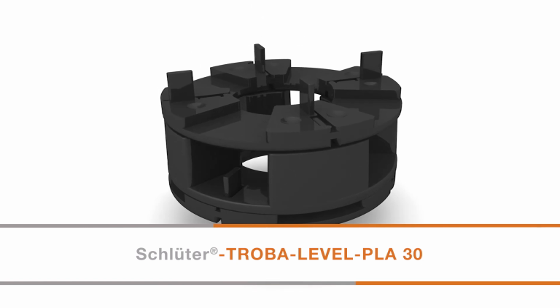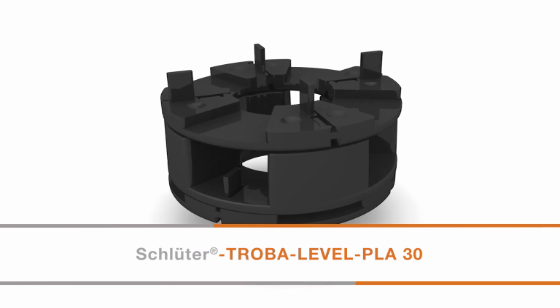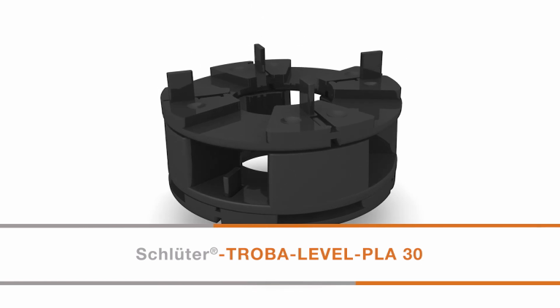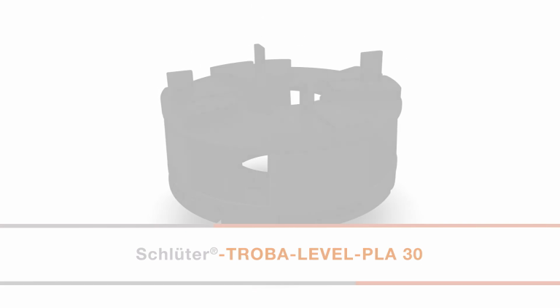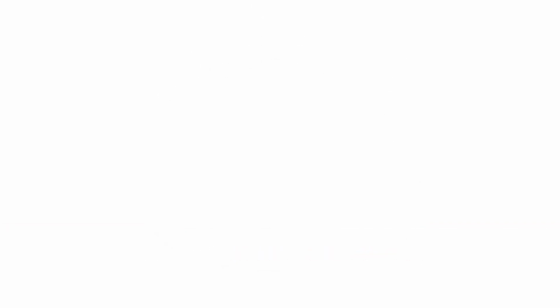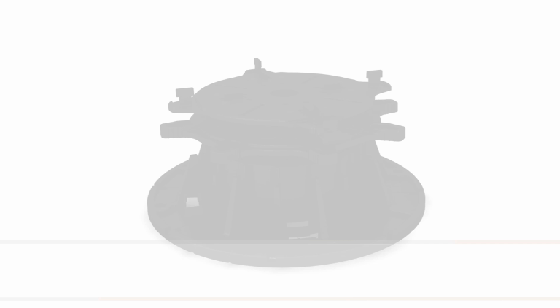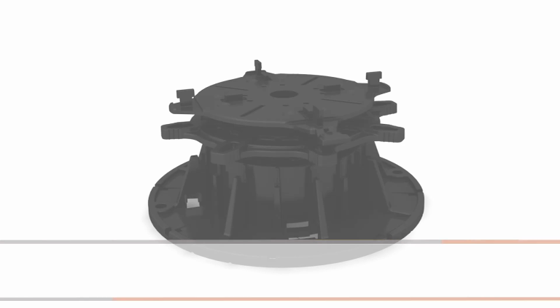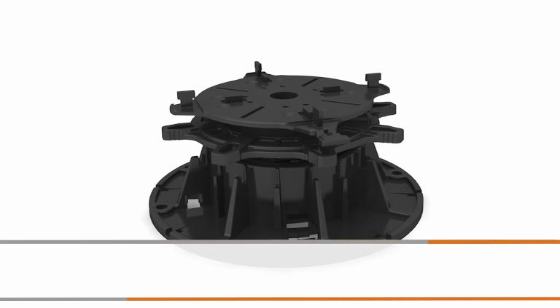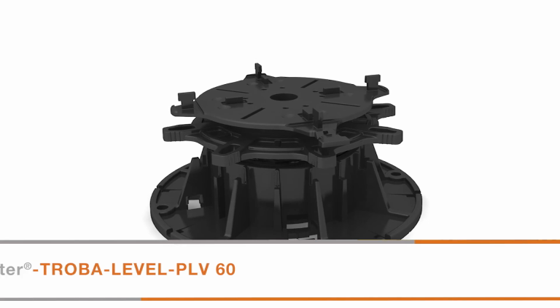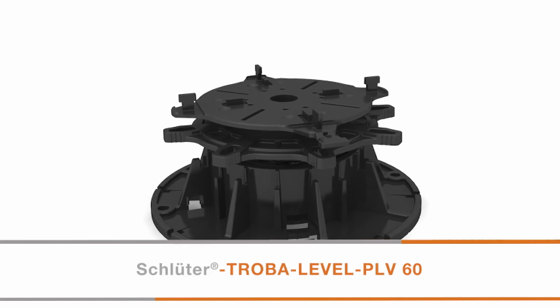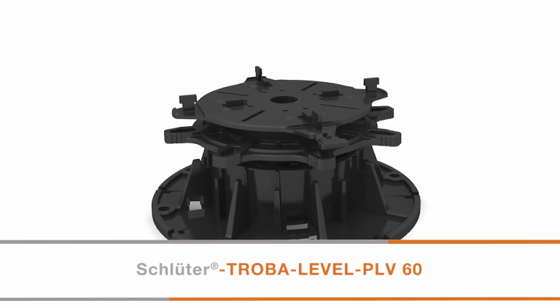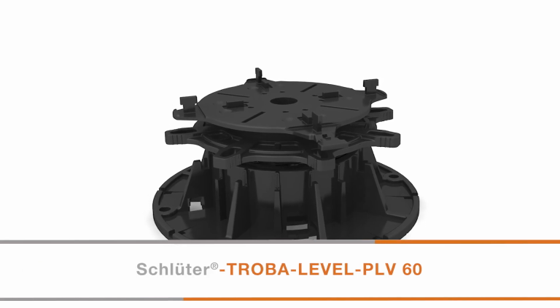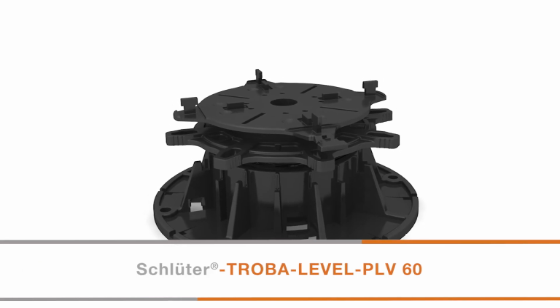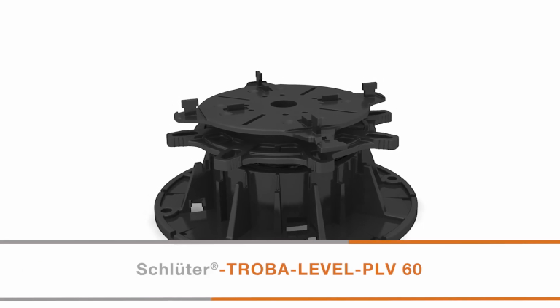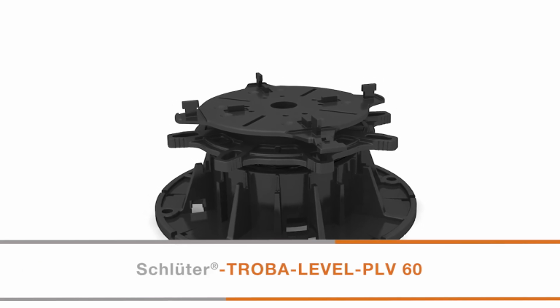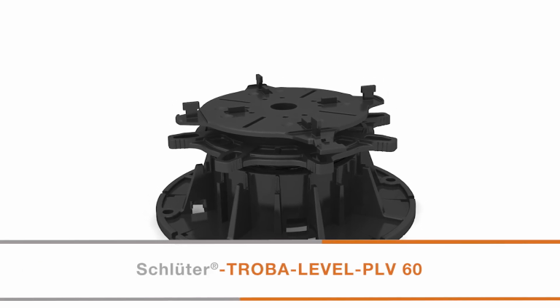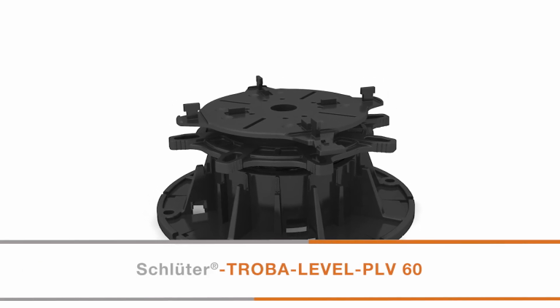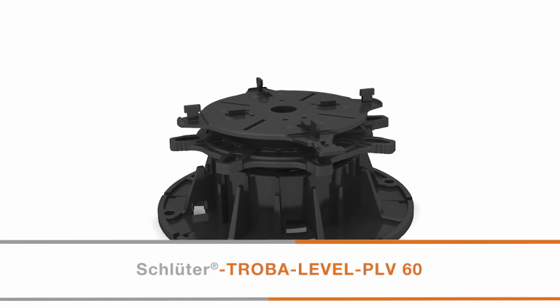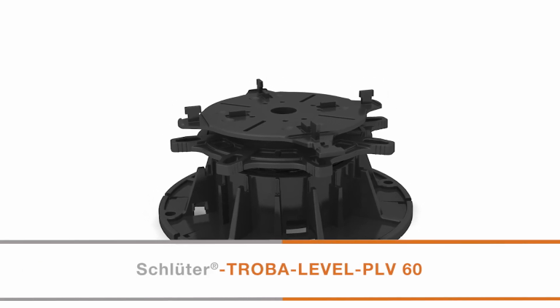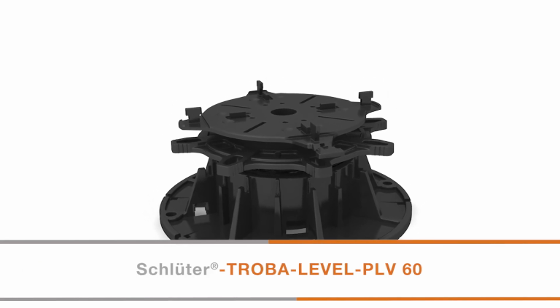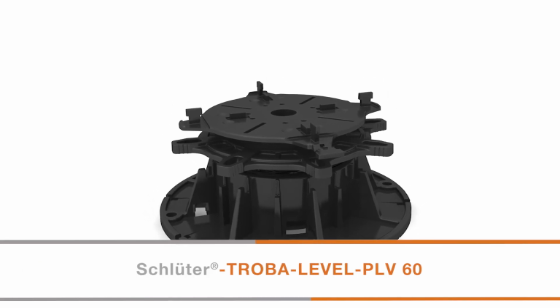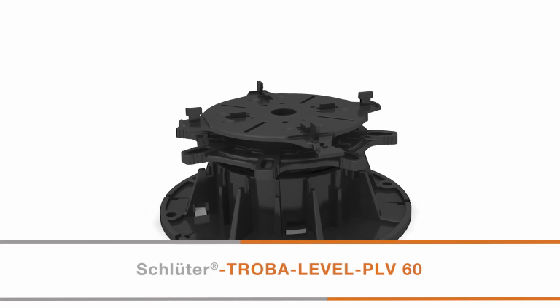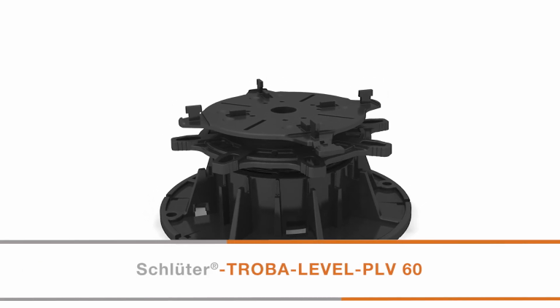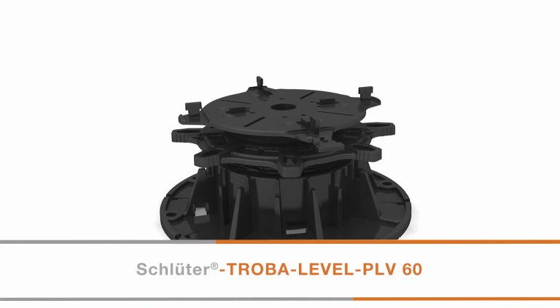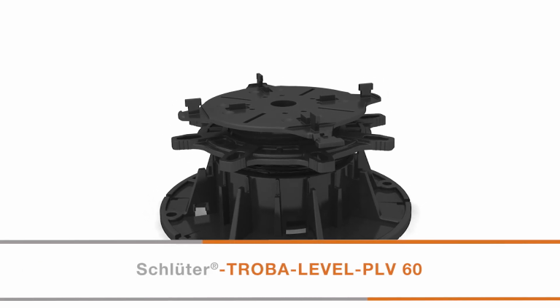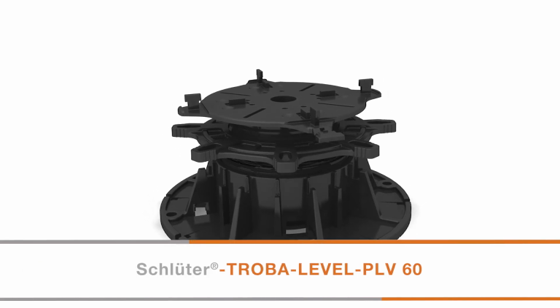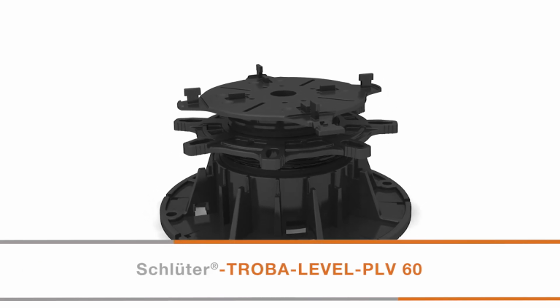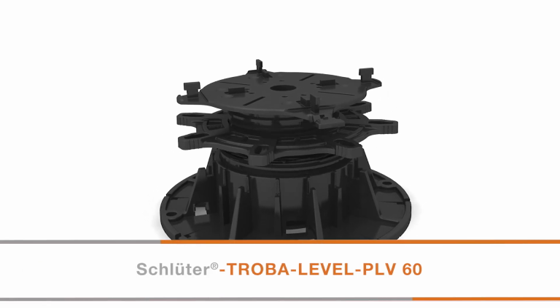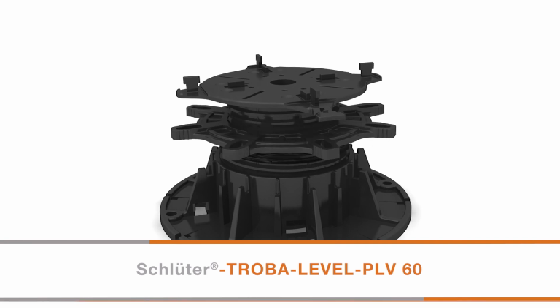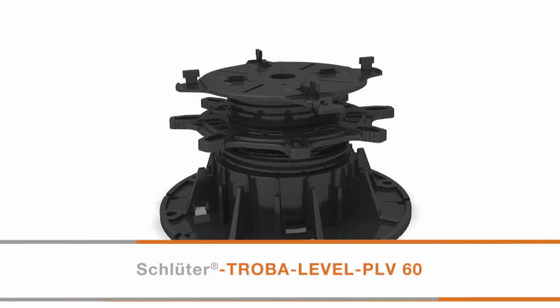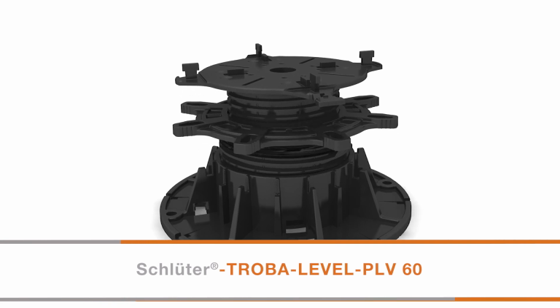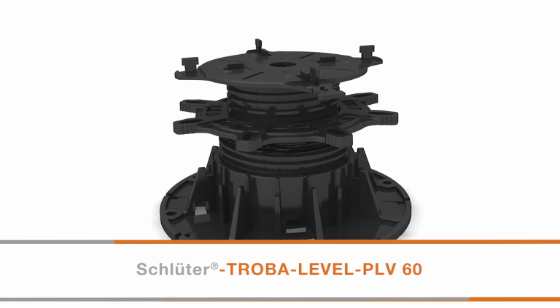For assembly heights of 60mm, Trova Level PLV60 adjustable paver supports can be used.